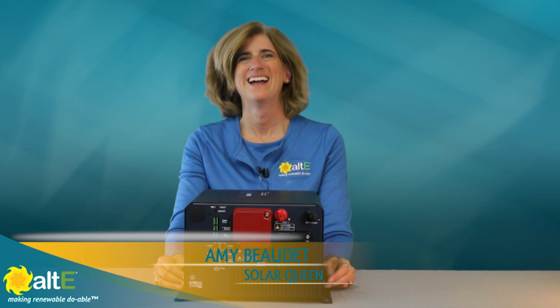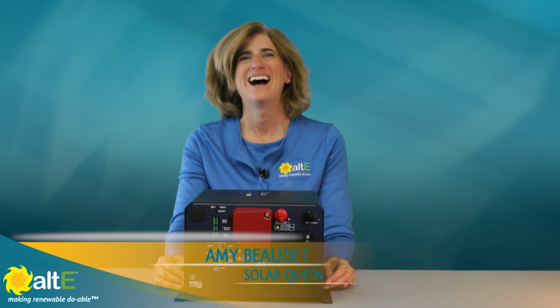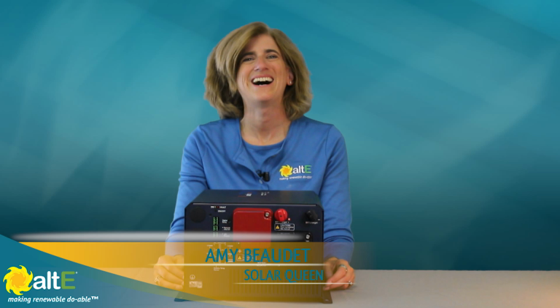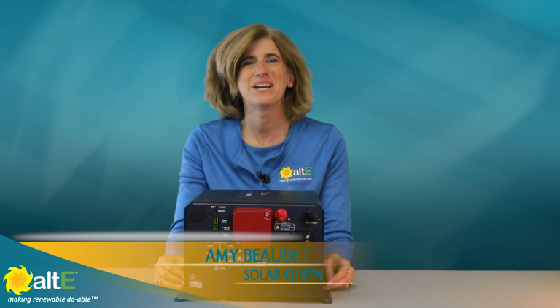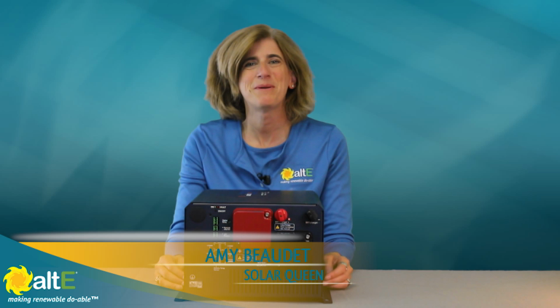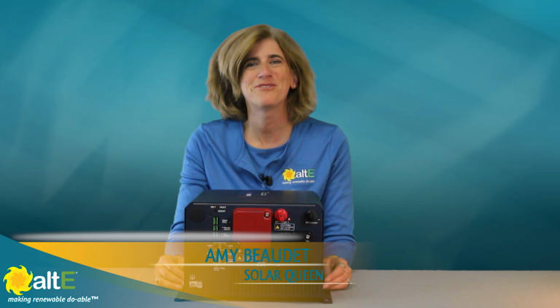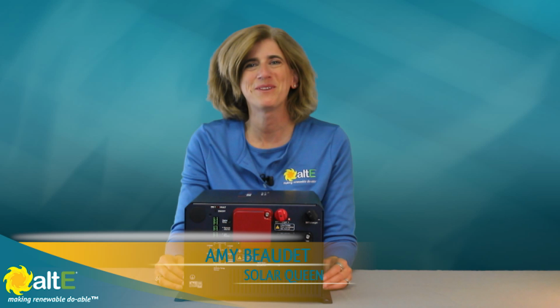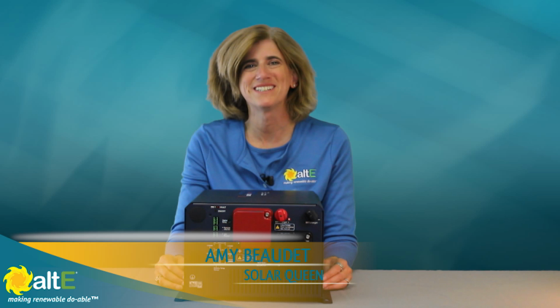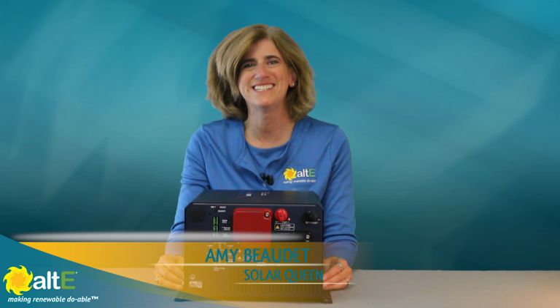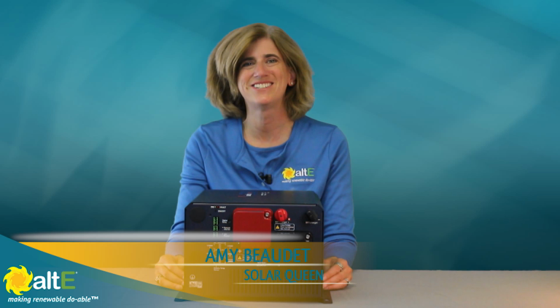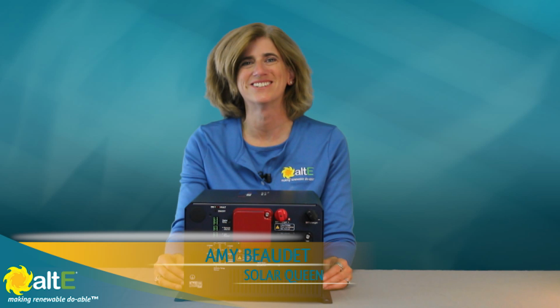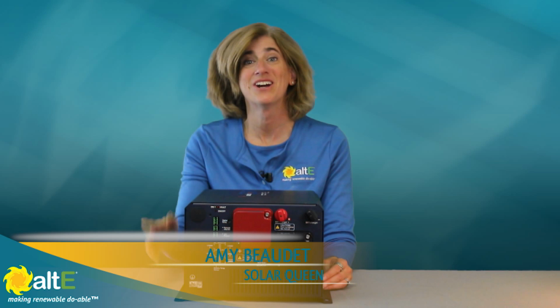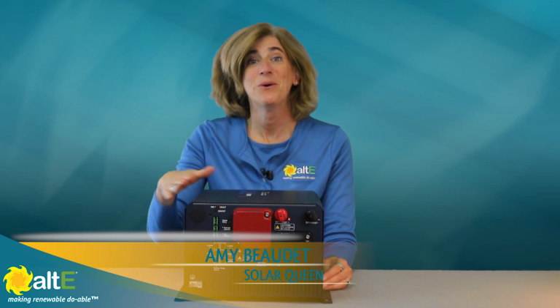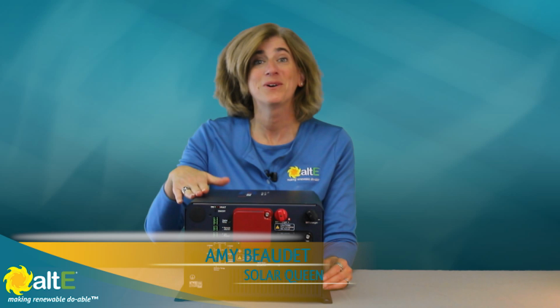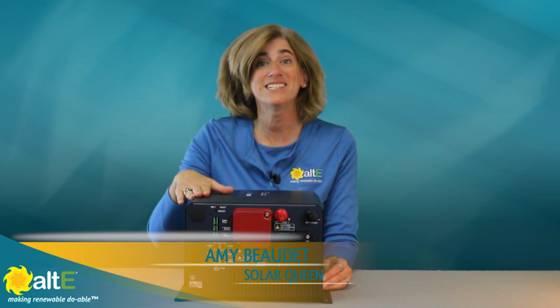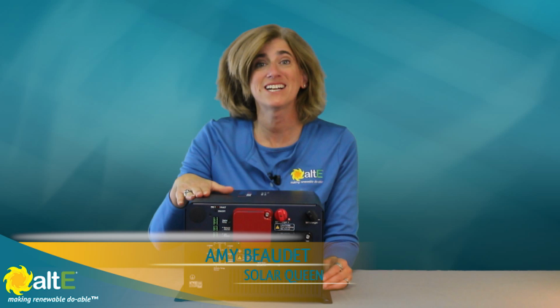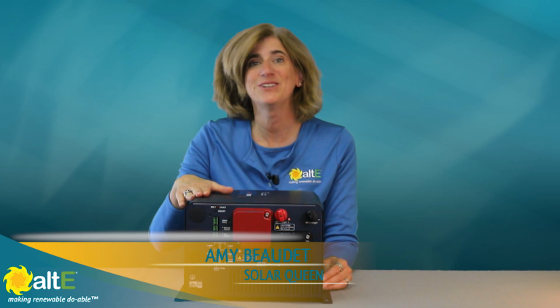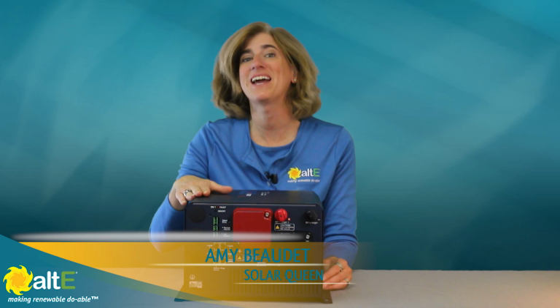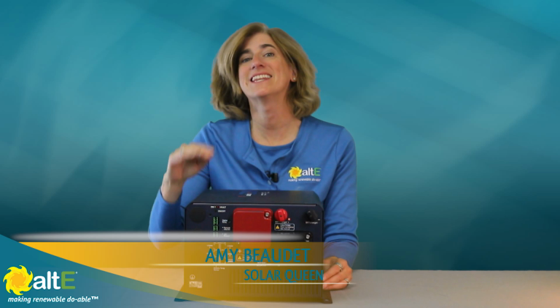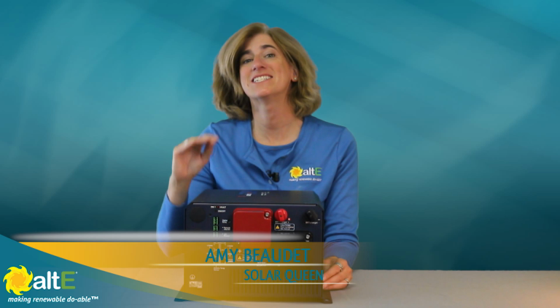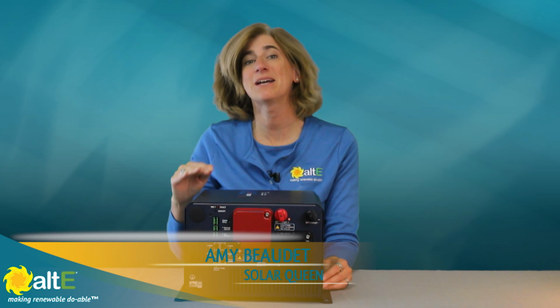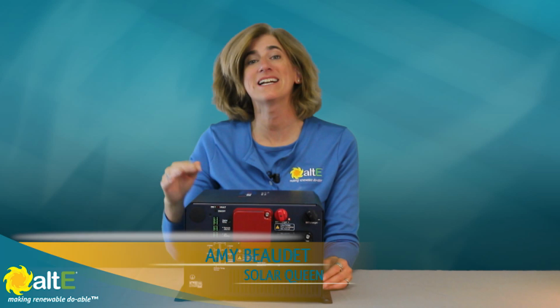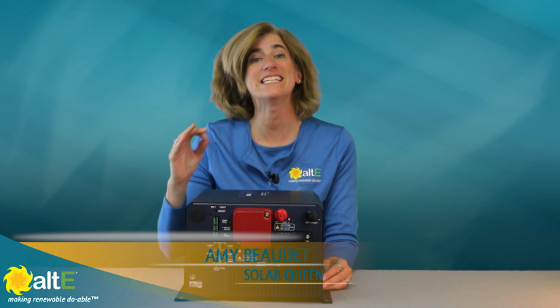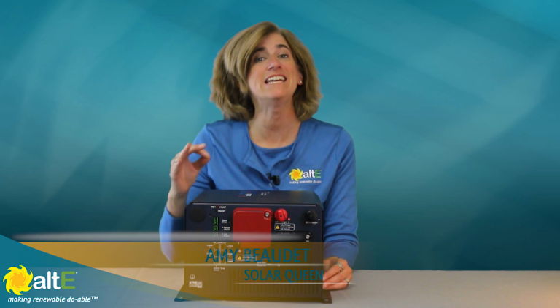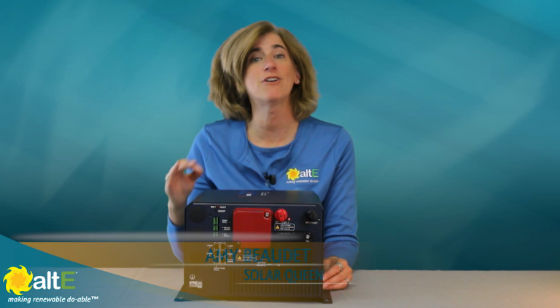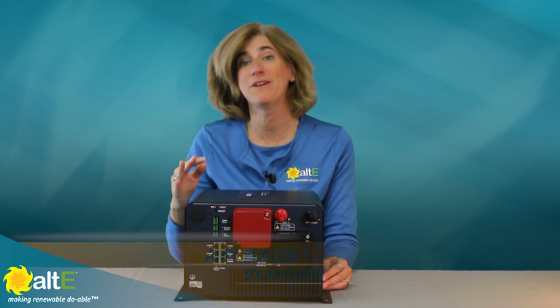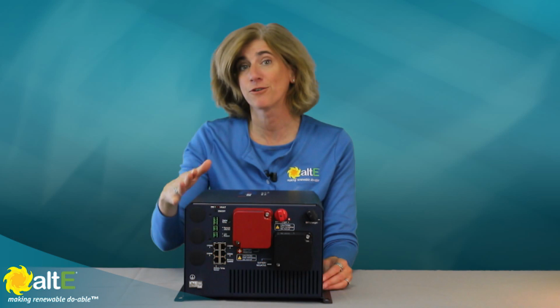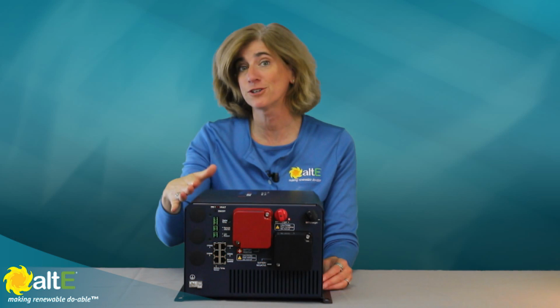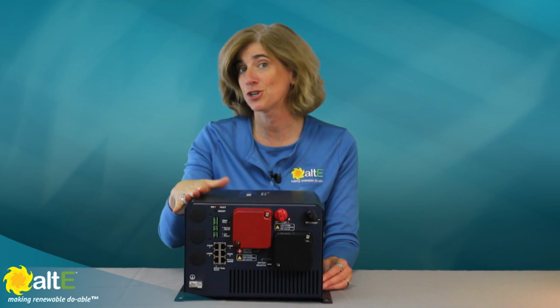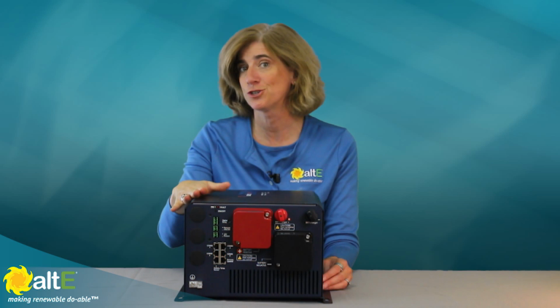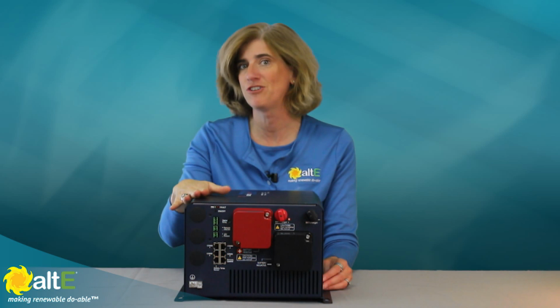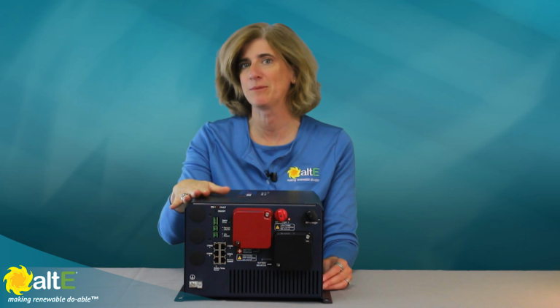Hi, I'm Amy from the Alt-E store. We're going to take a look at the Samnex EVO Inverter Charger family.